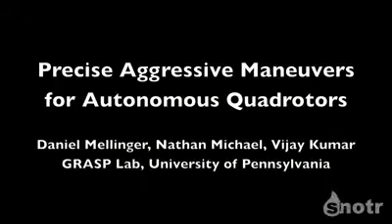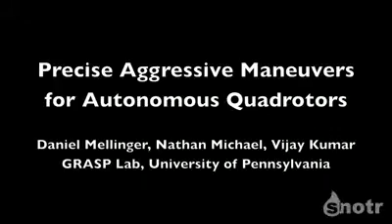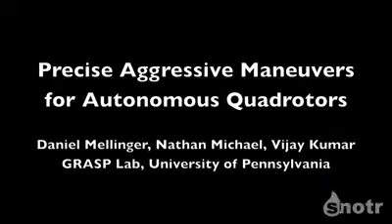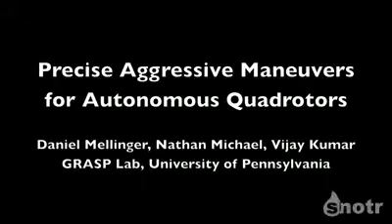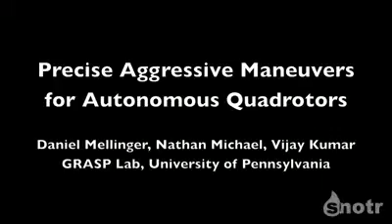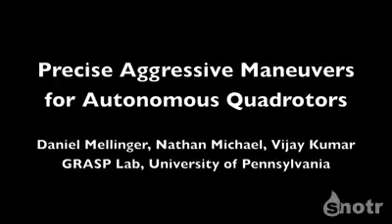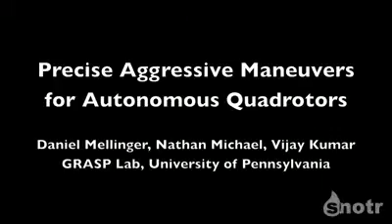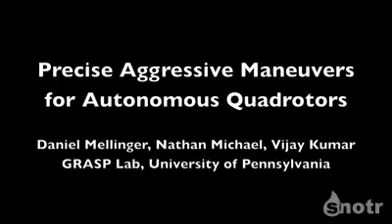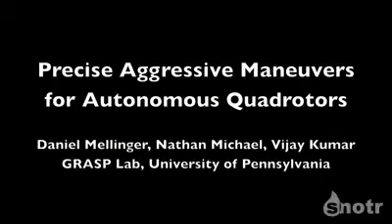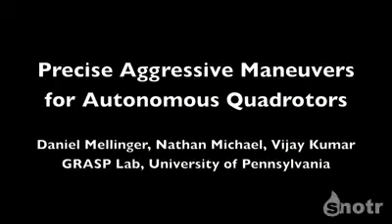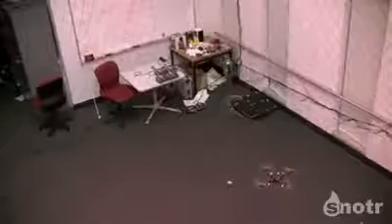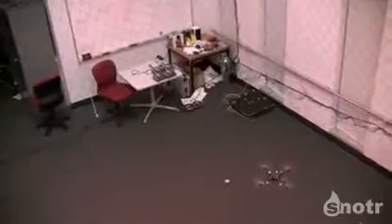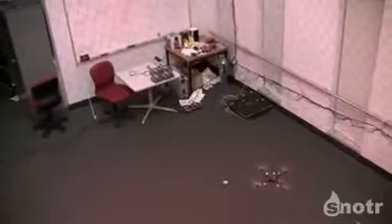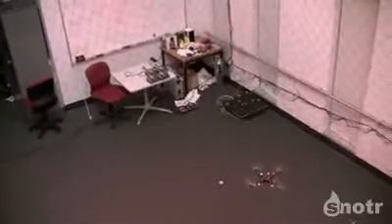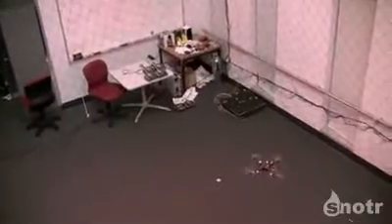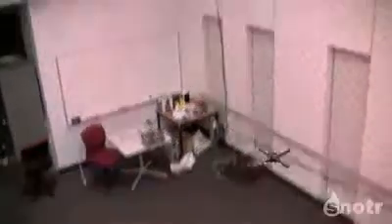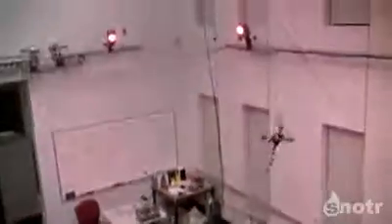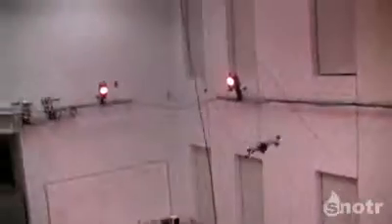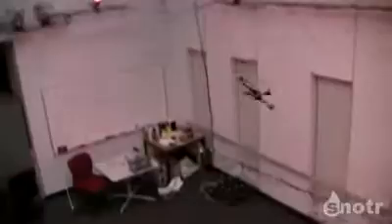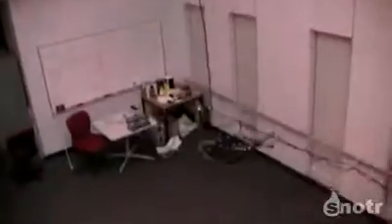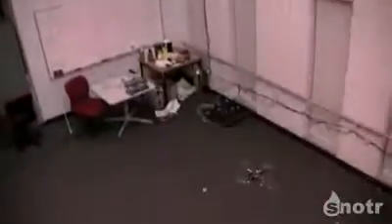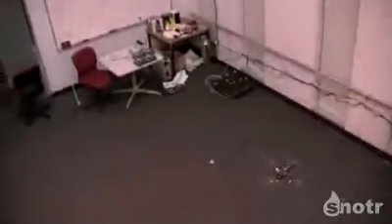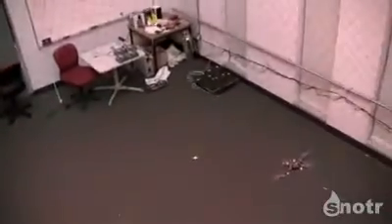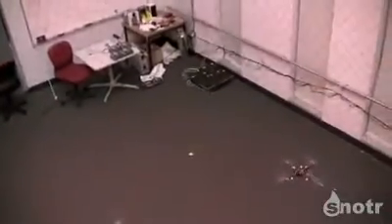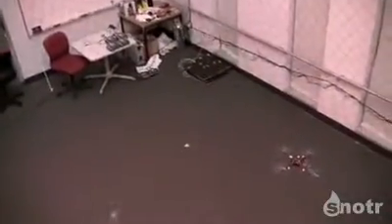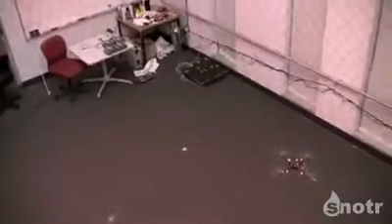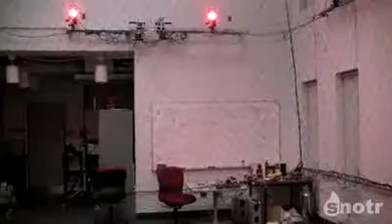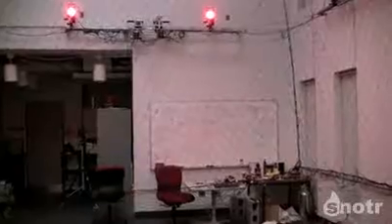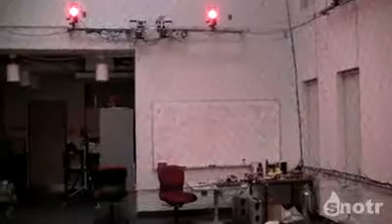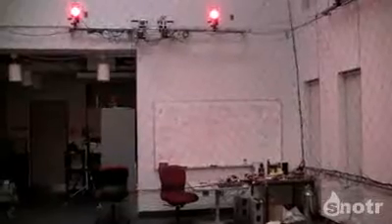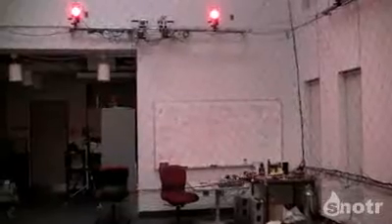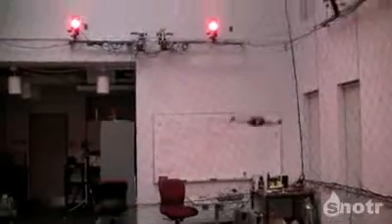This video presents autonomous control capabilities for a quadrotor helicopter. We use a 20-camera Vicon system and an onboard IMU for state estimation.